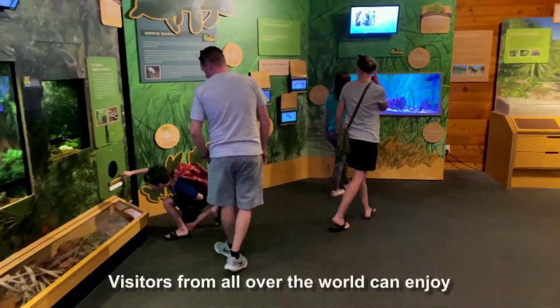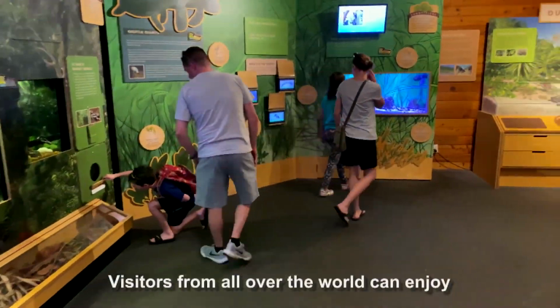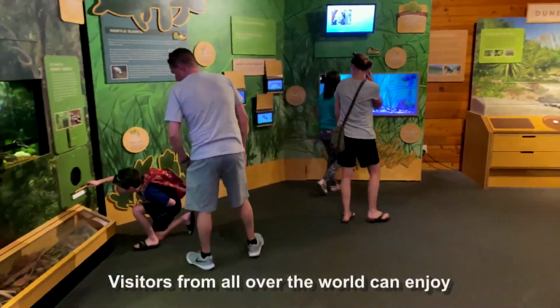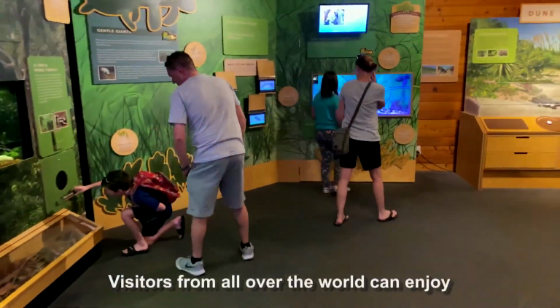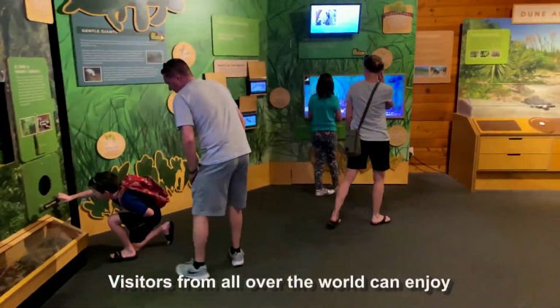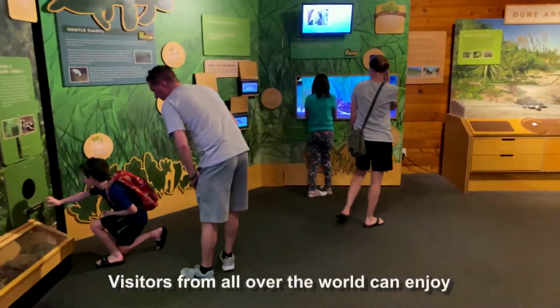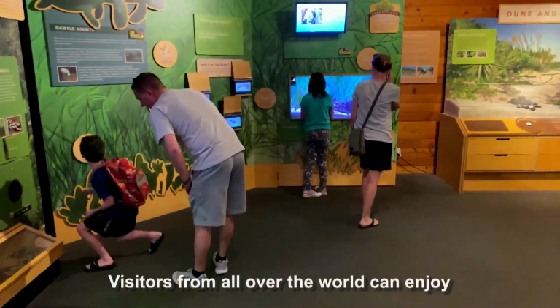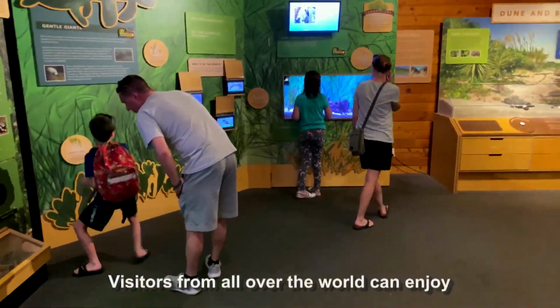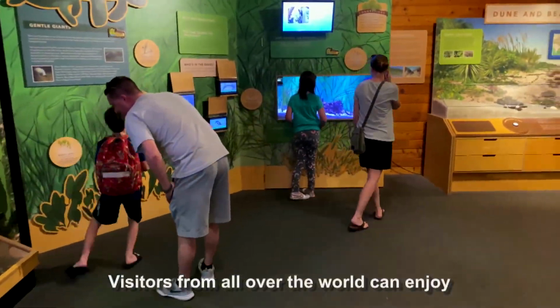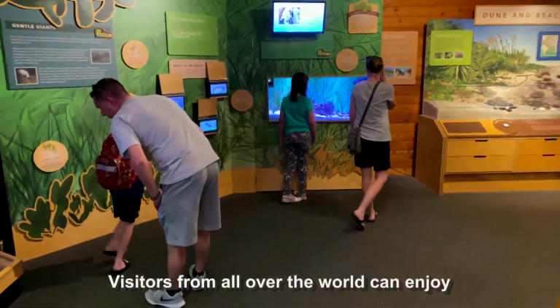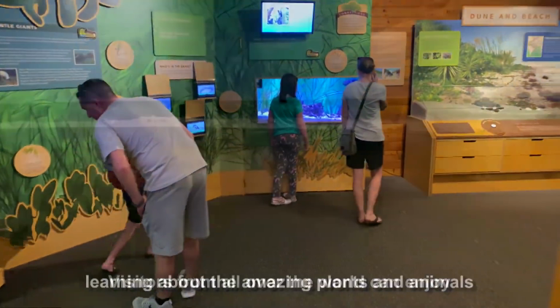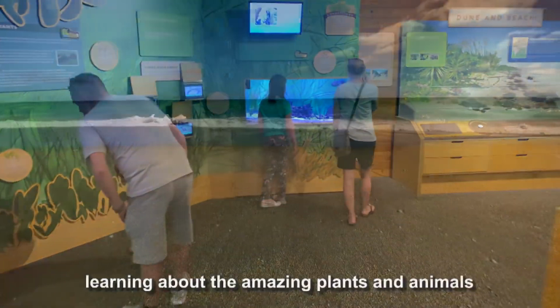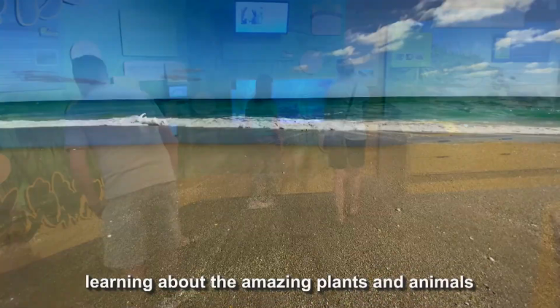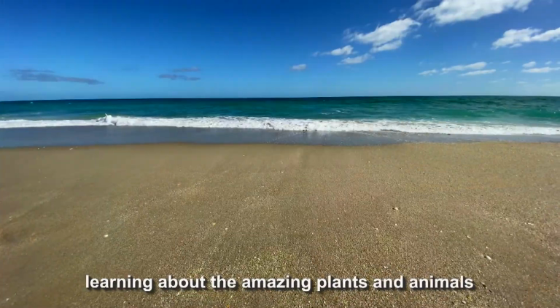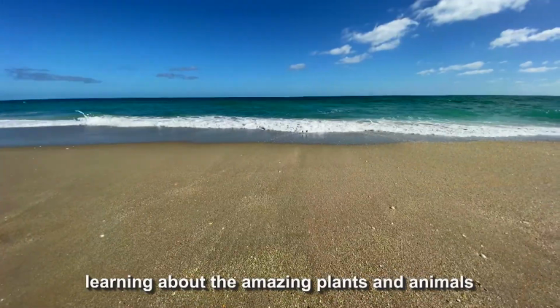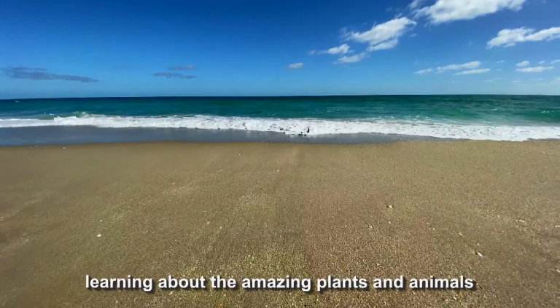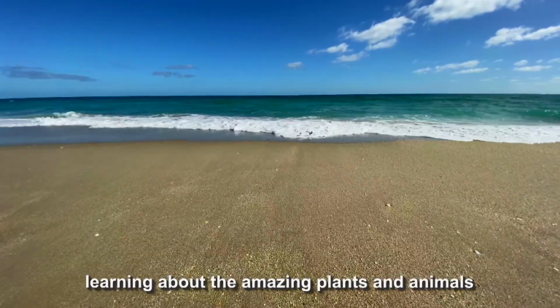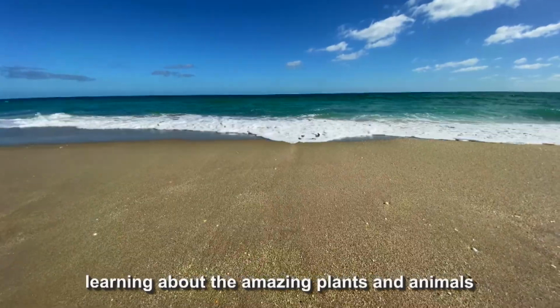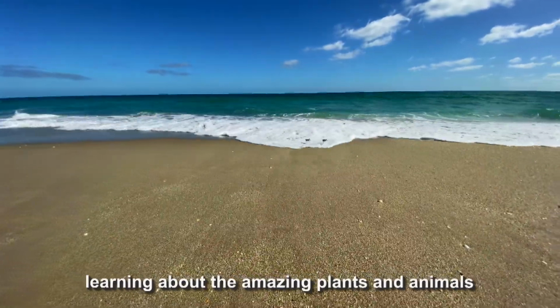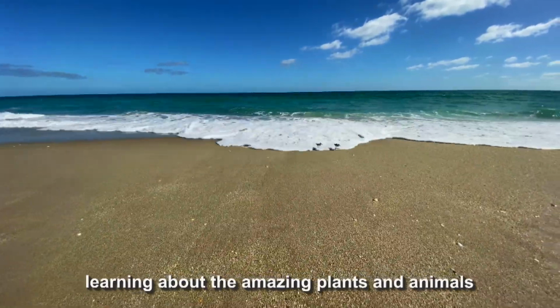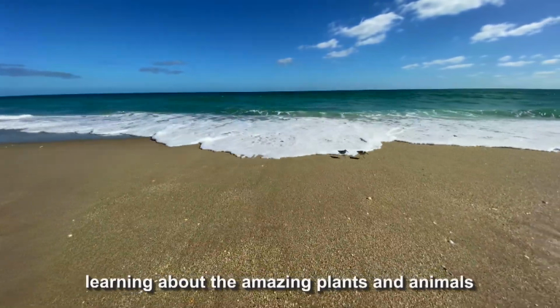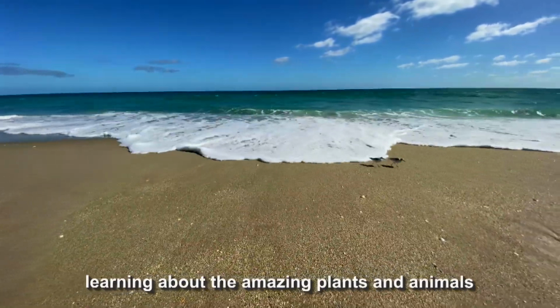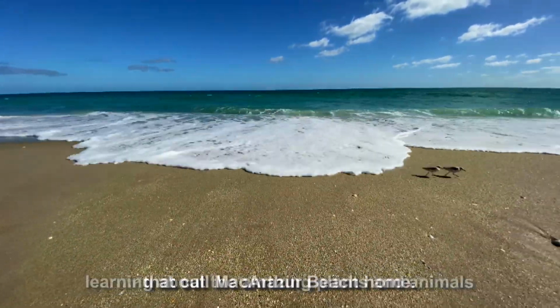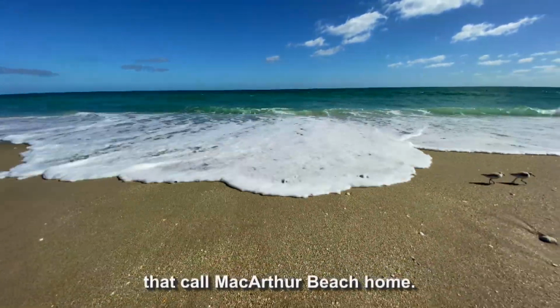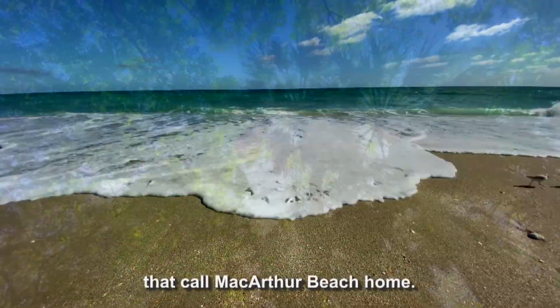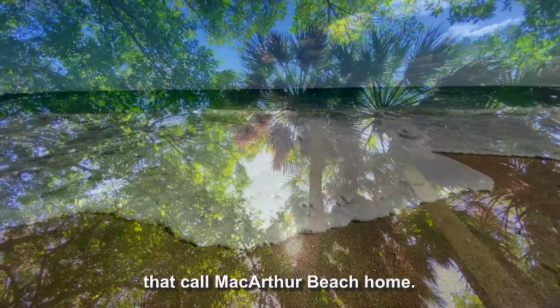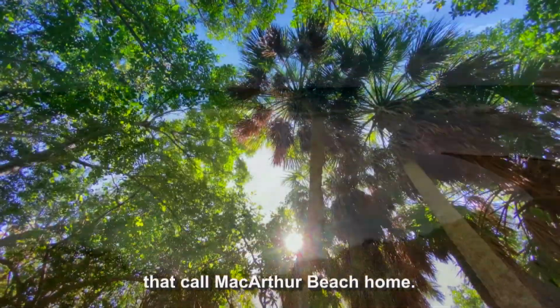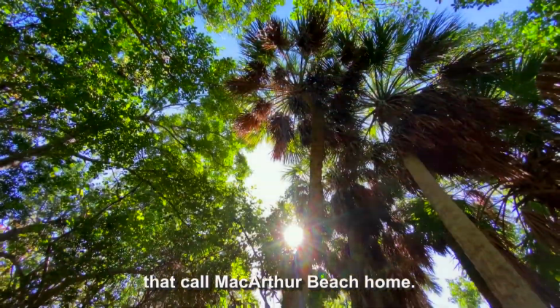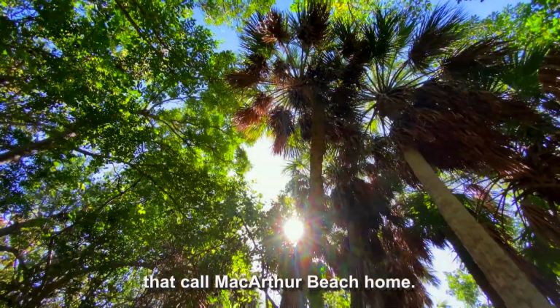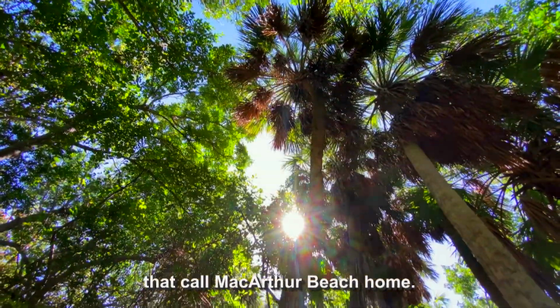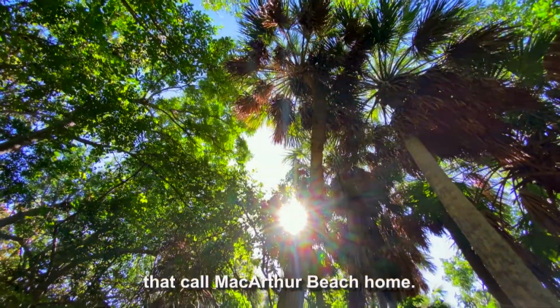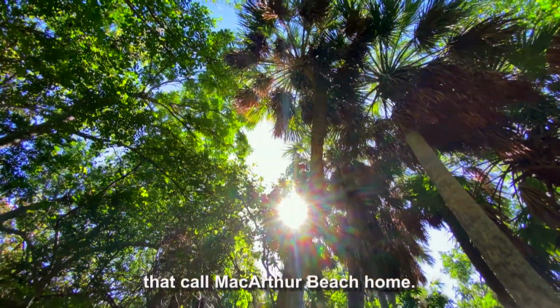Visitors from all over the world can enjoy learning about the amazing plants and animals that call MacArthur Beach home.